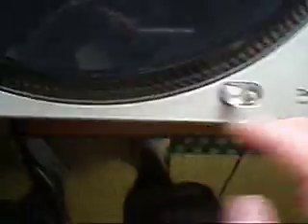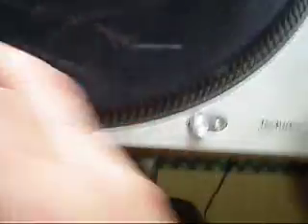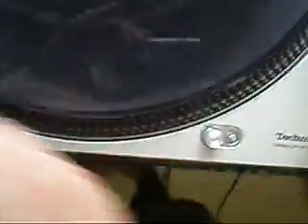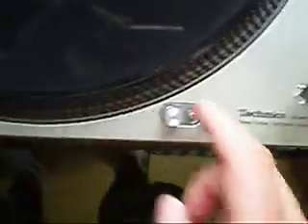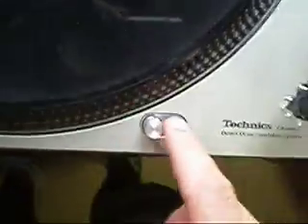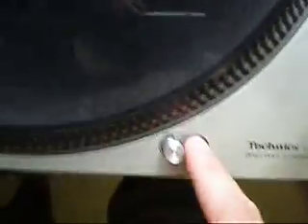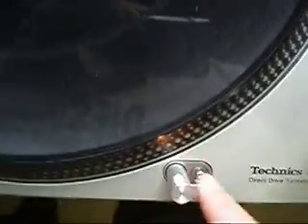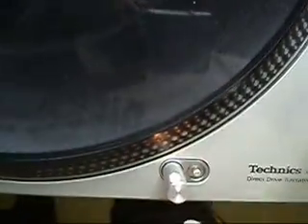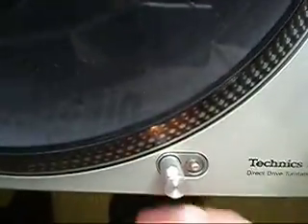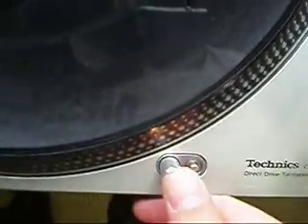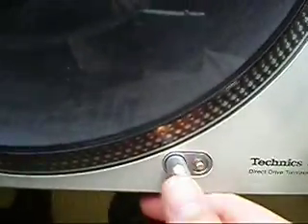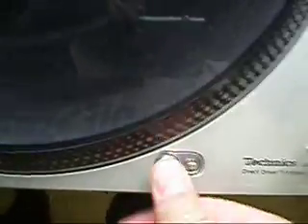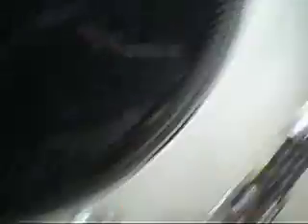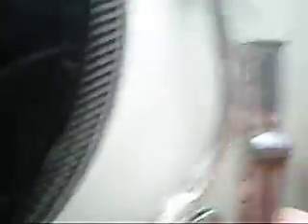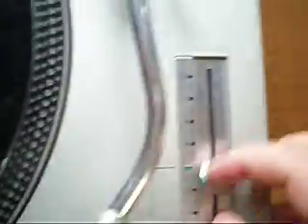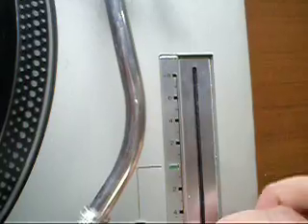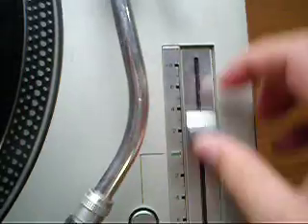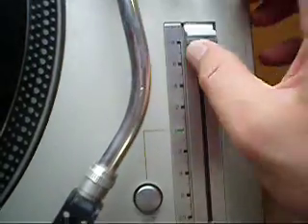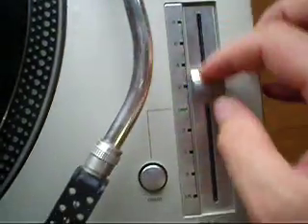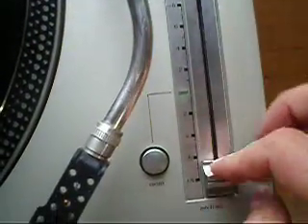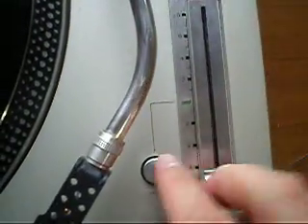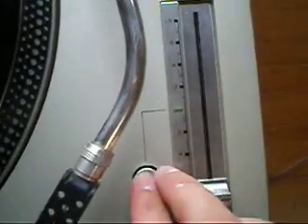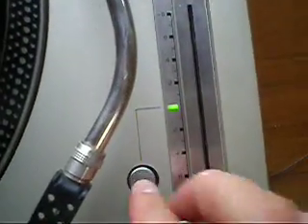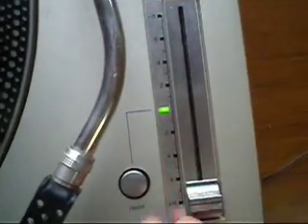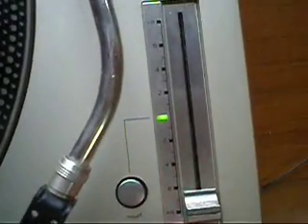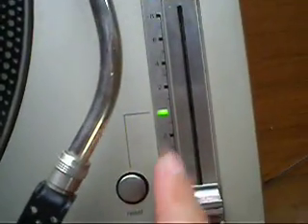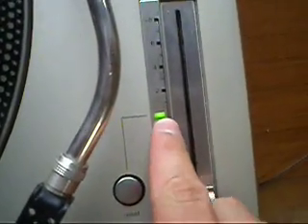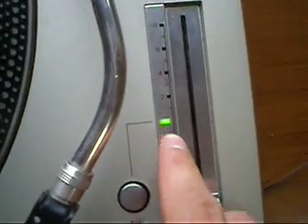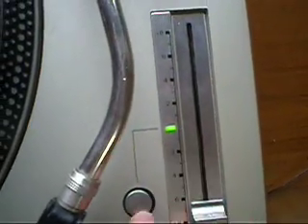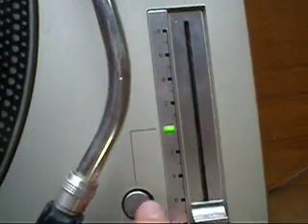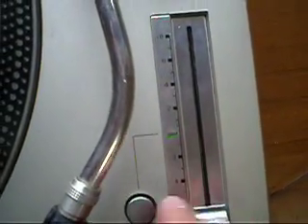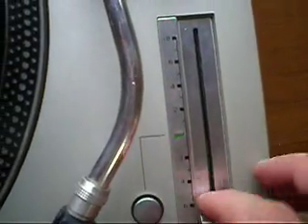The pop-up light's working. The pitch is very smooth. The quartz lock button with light is working.